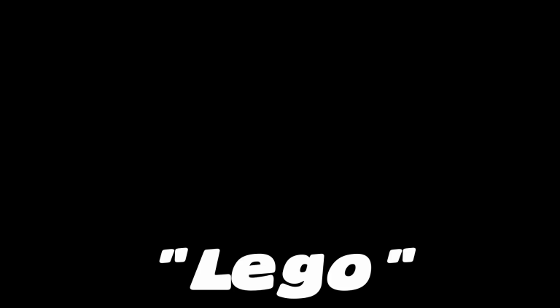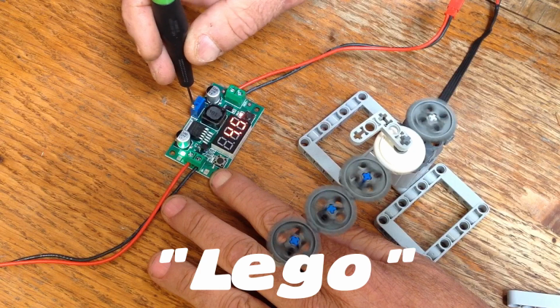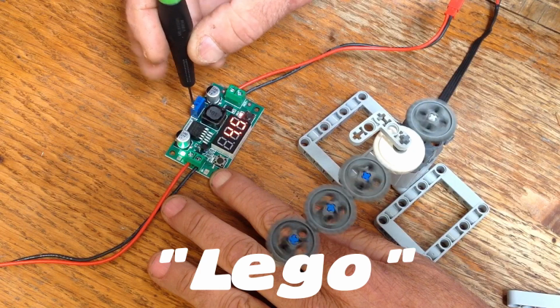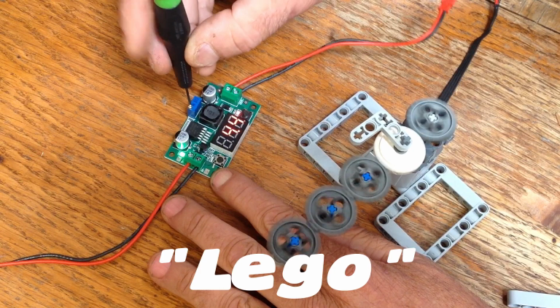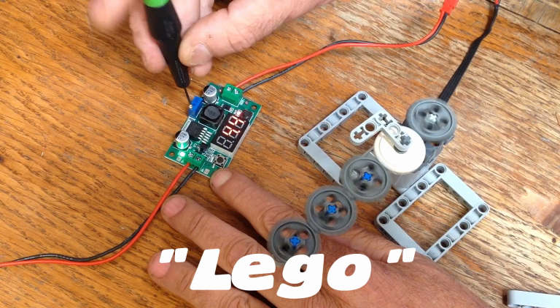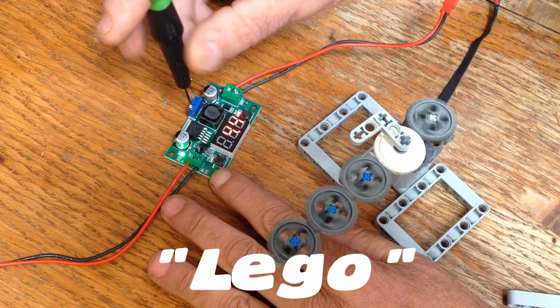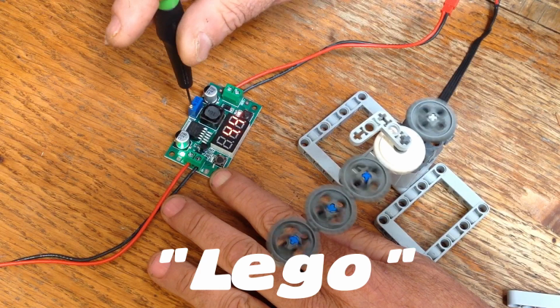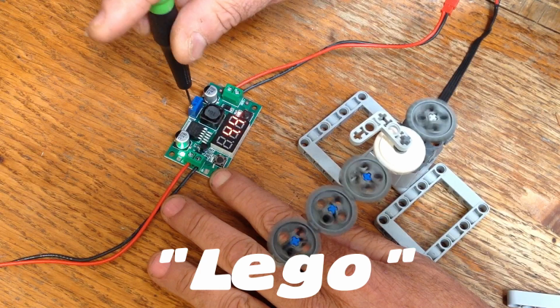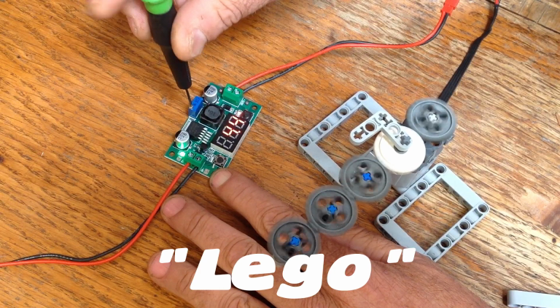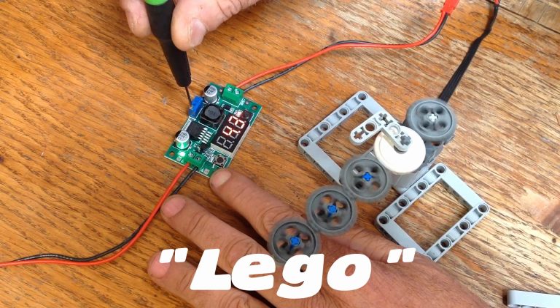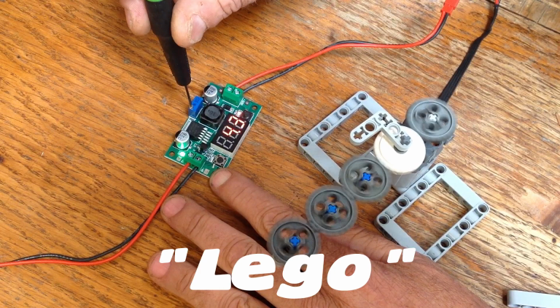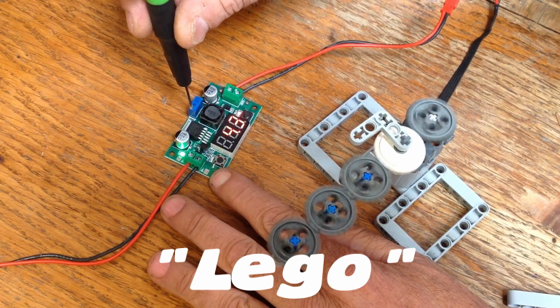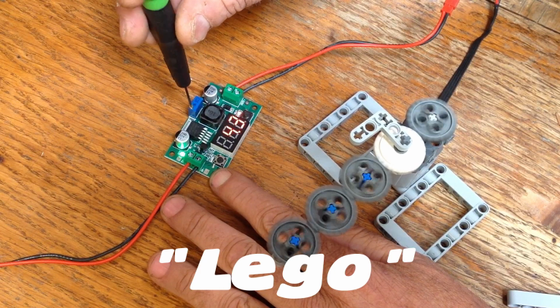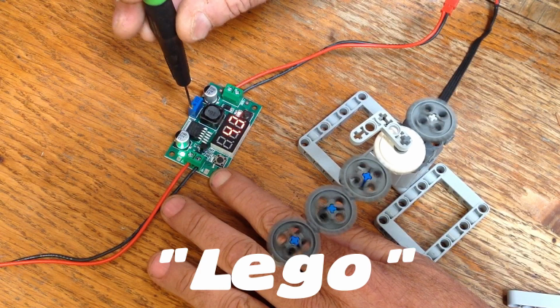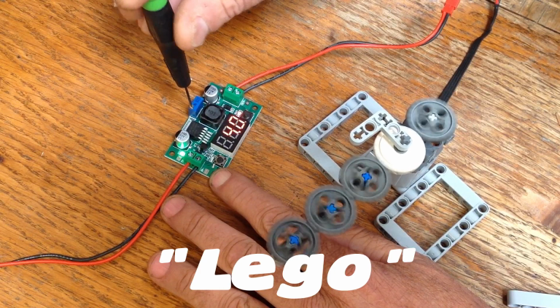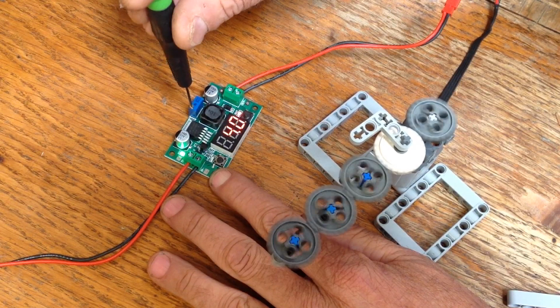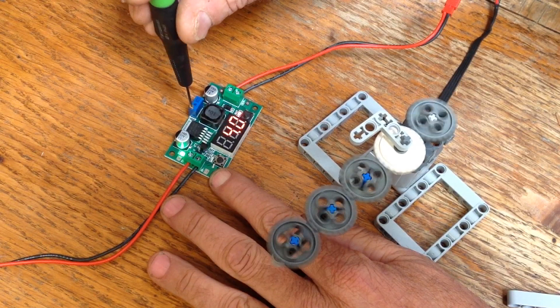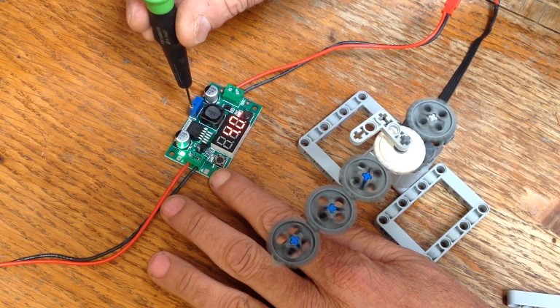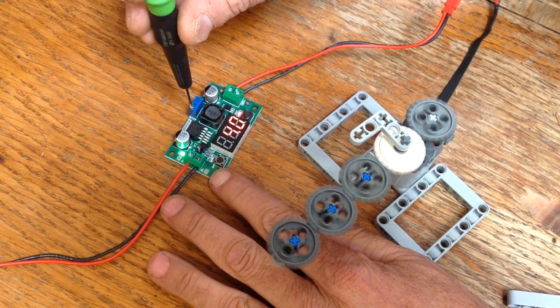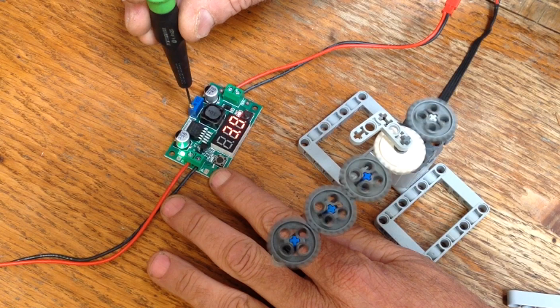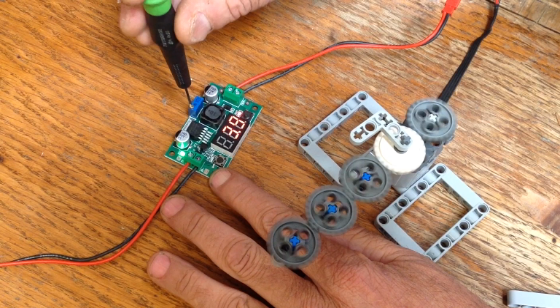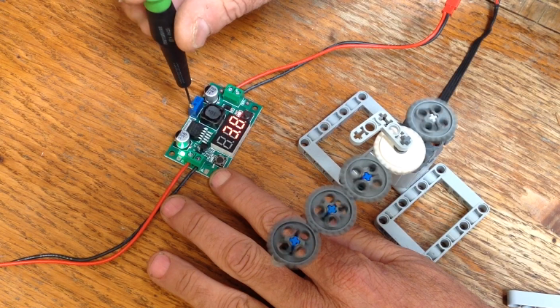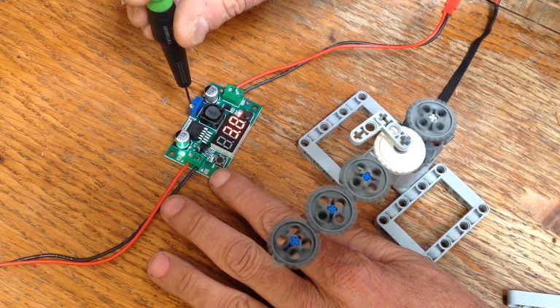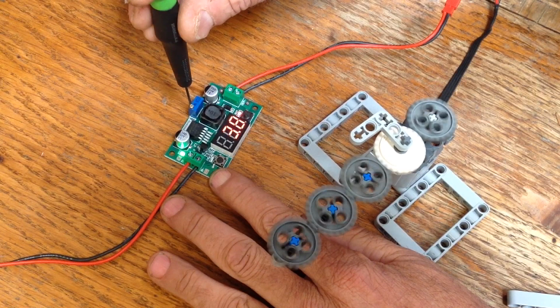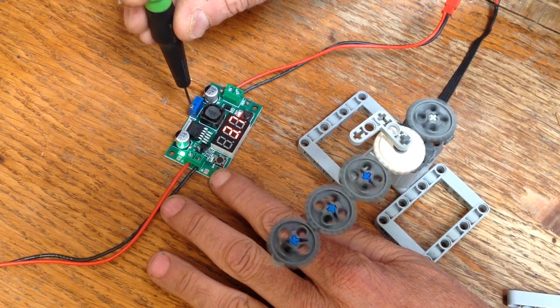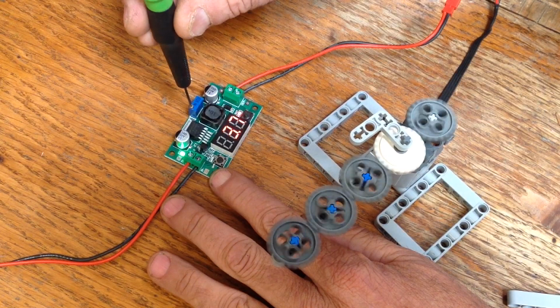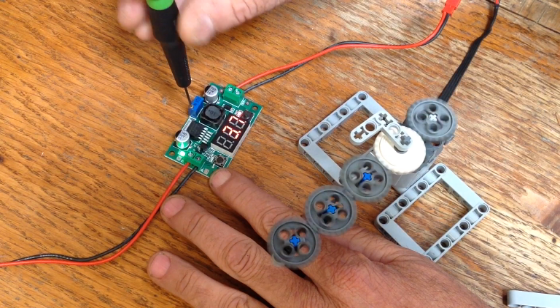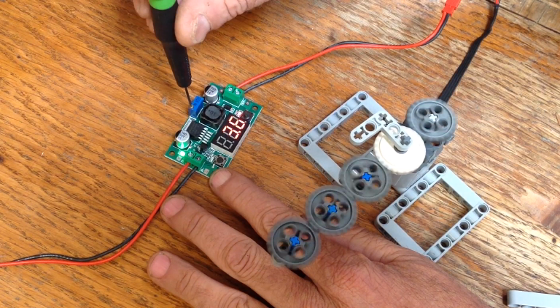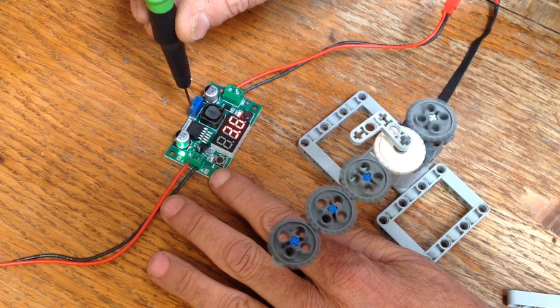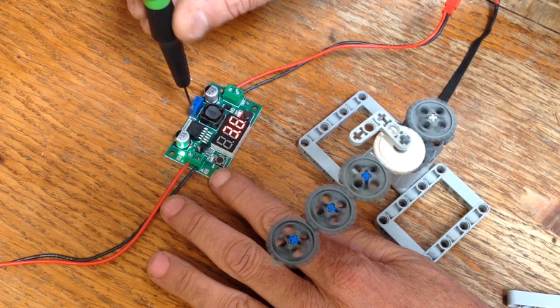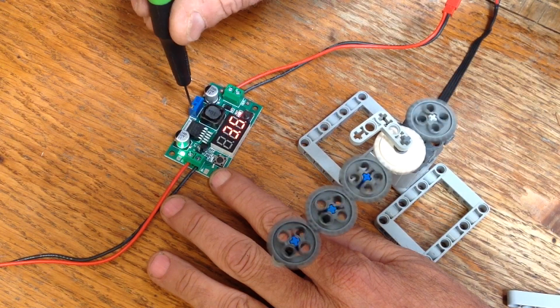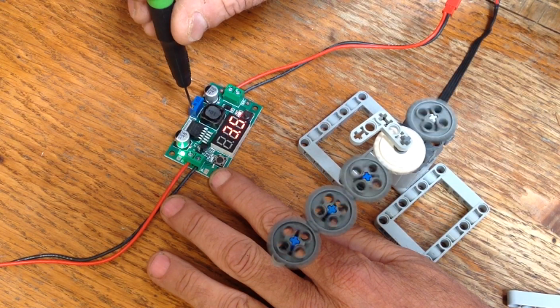For the torque test, I'm slowly lowering the voltage until the motor stalls on the resistance of all these gears here.